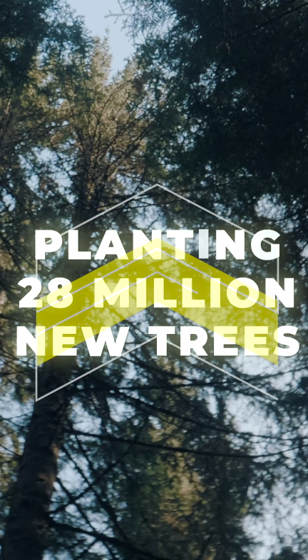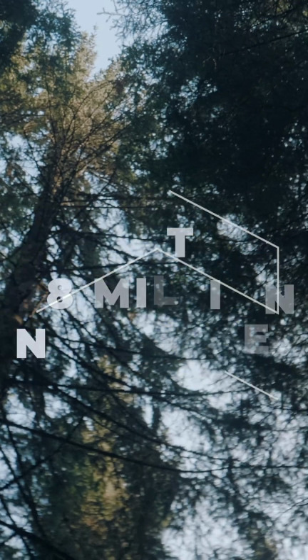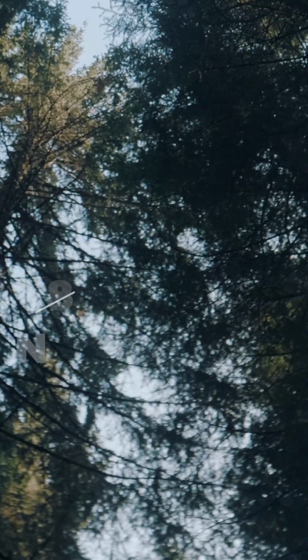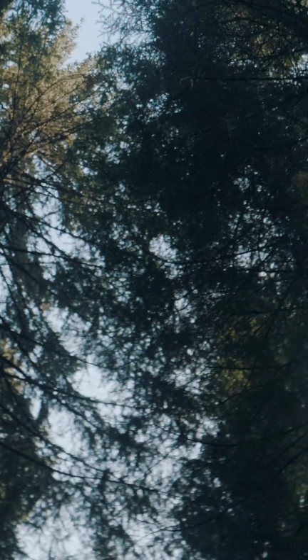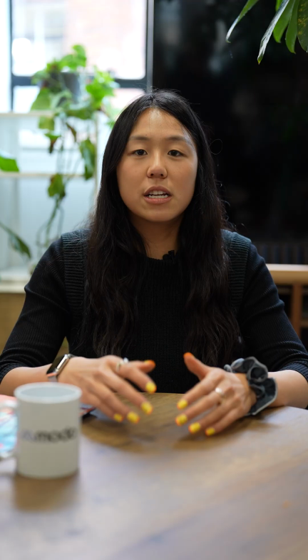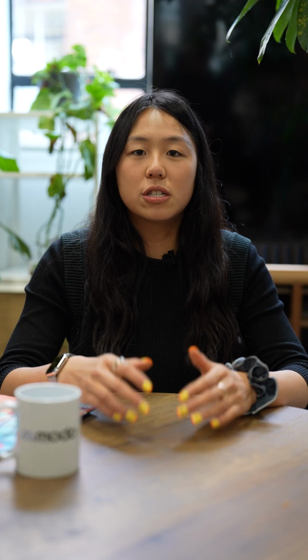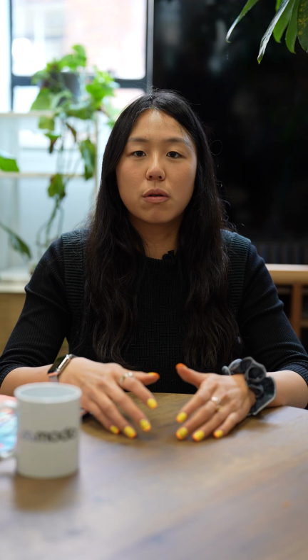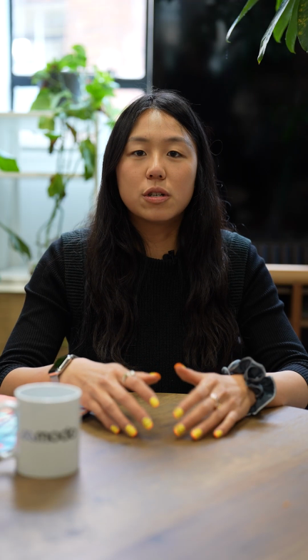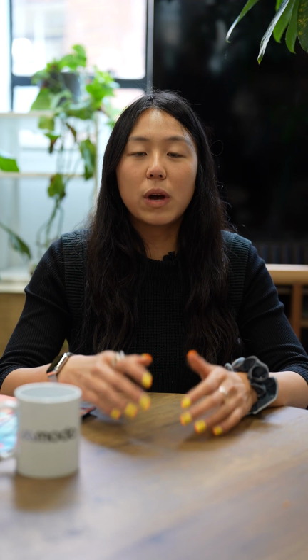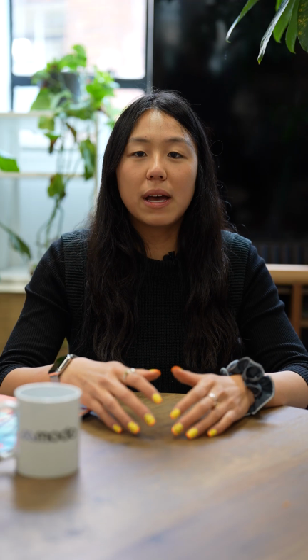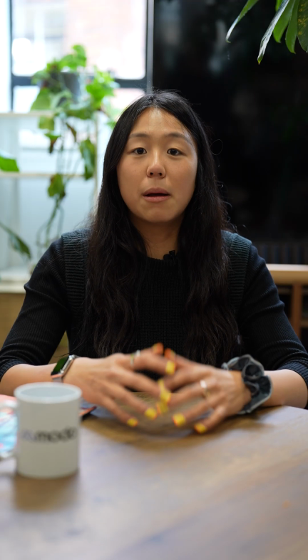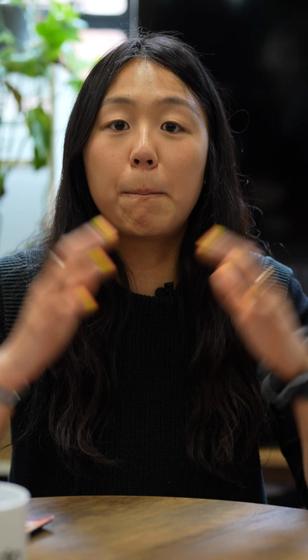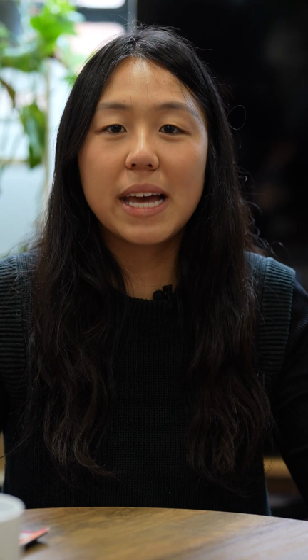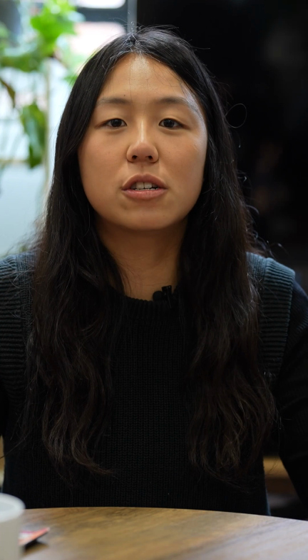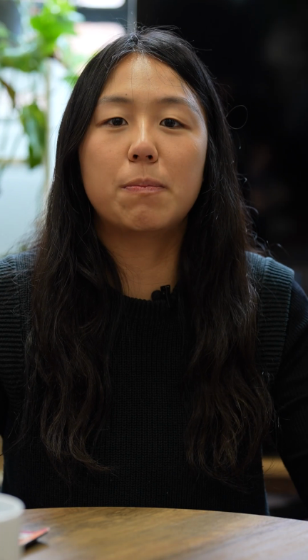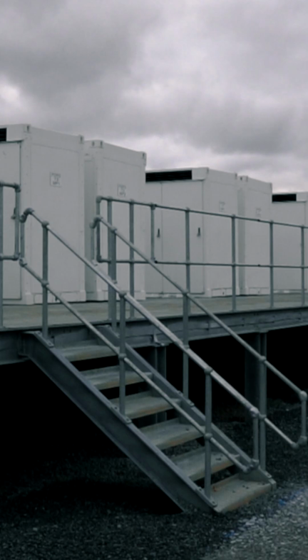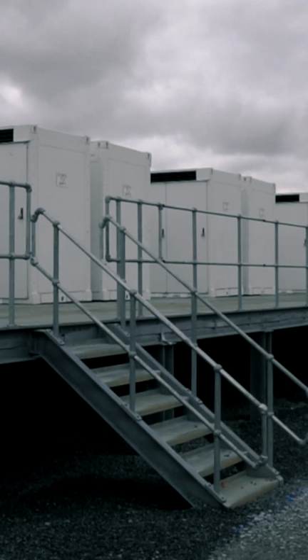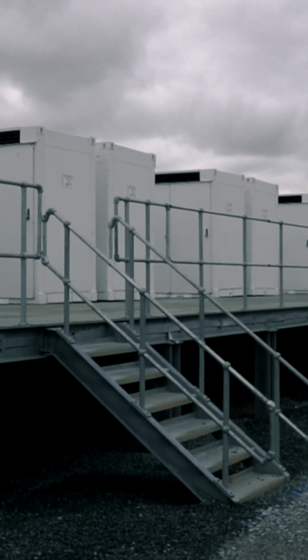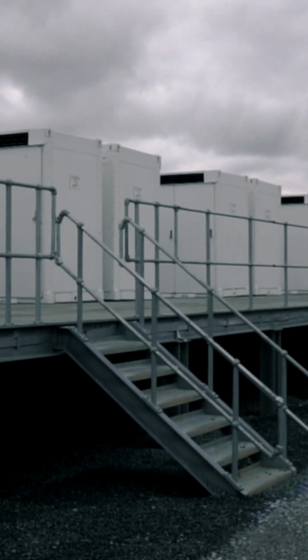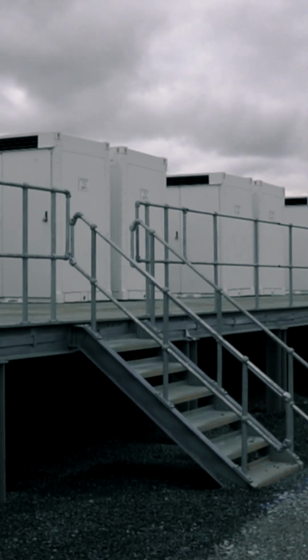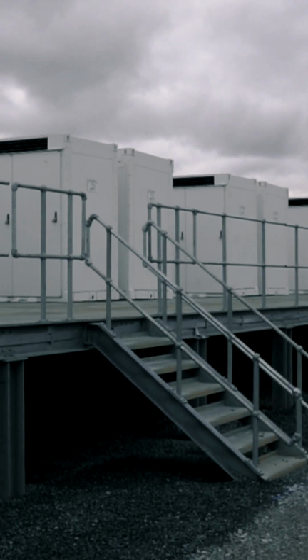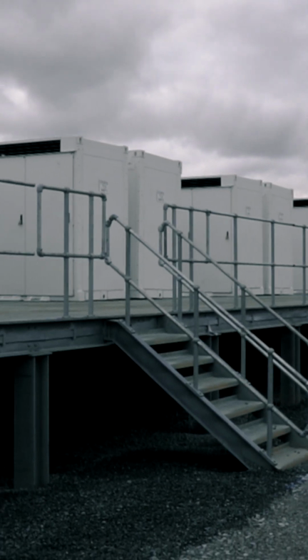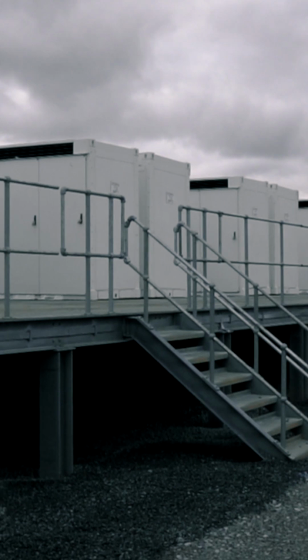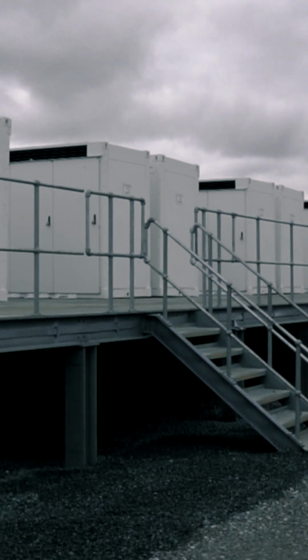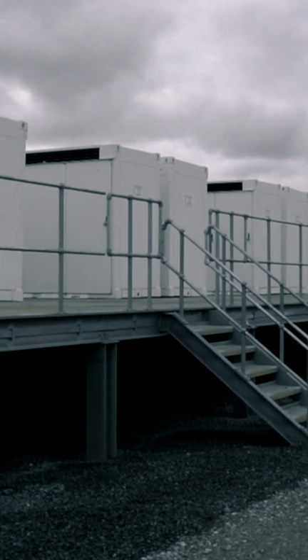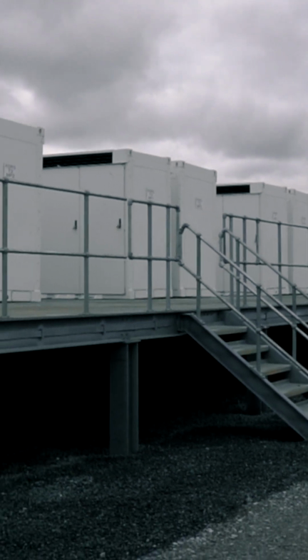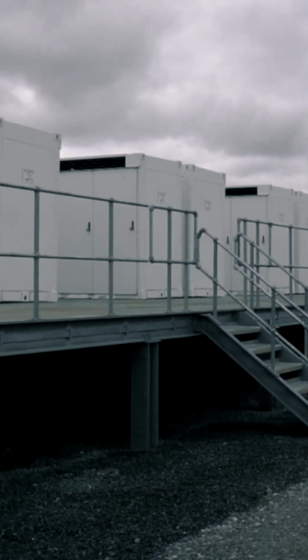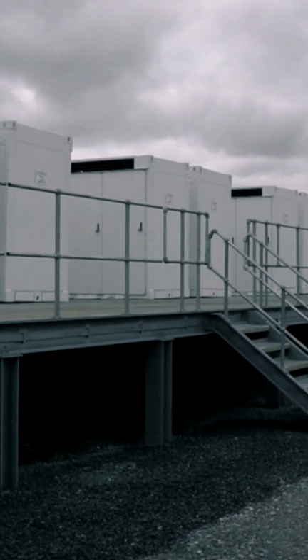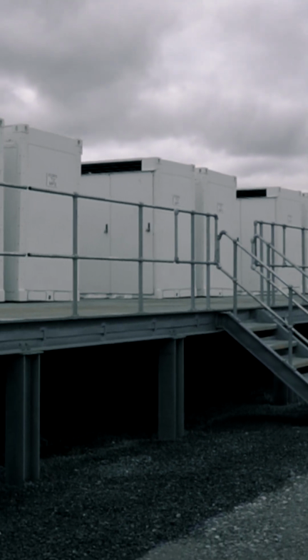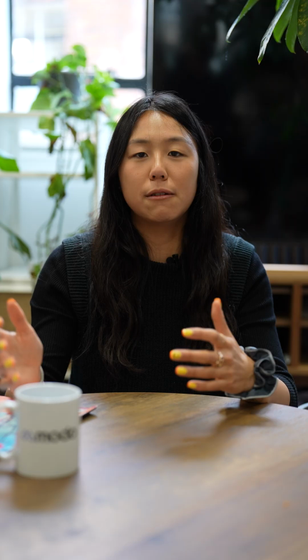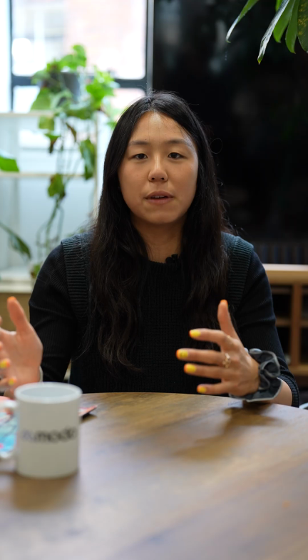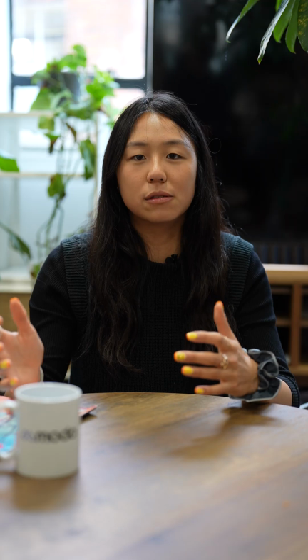By battery energy storage, we mean big shipping containers filled with battery cells, usually in fields.